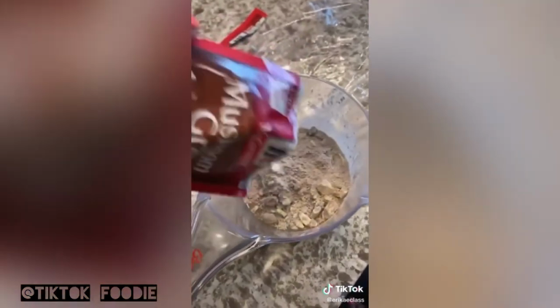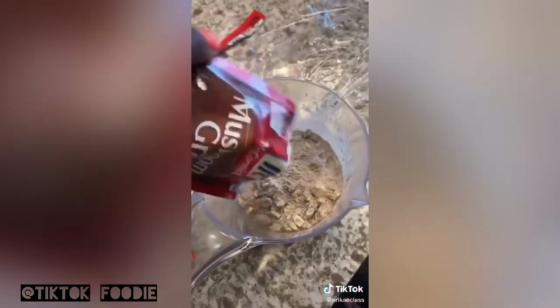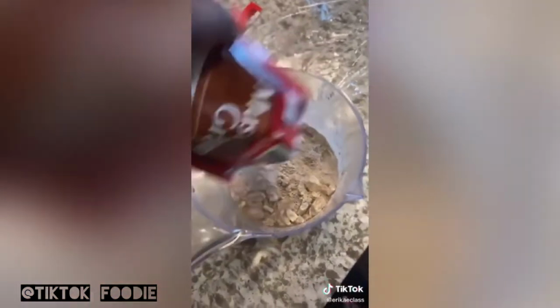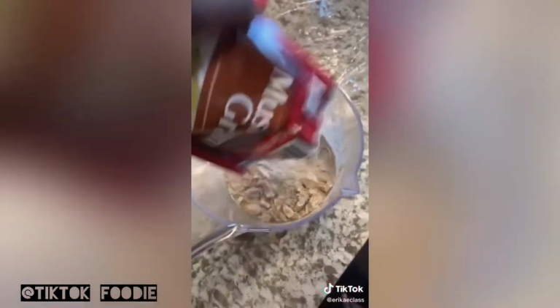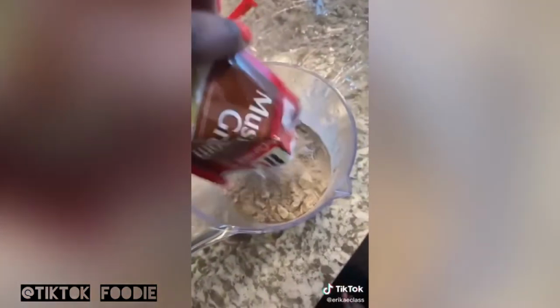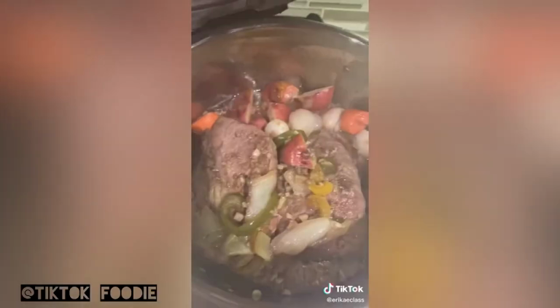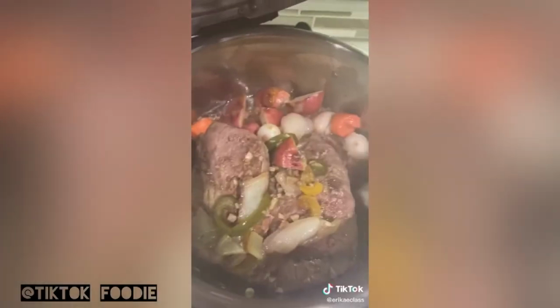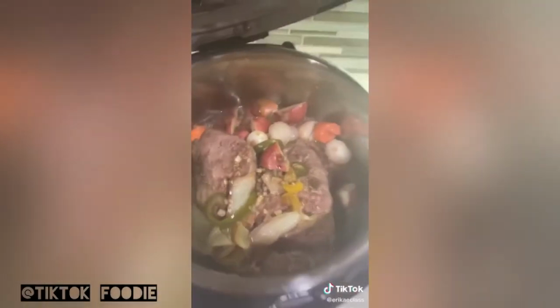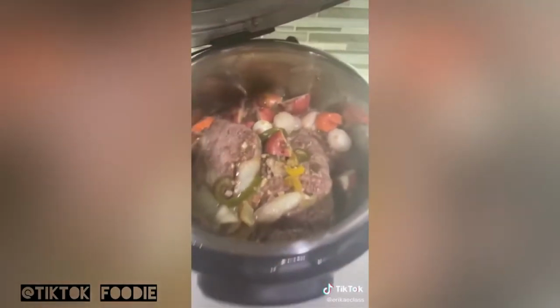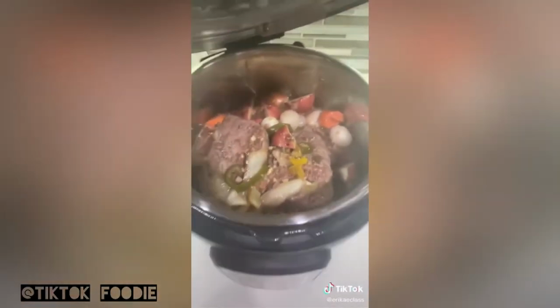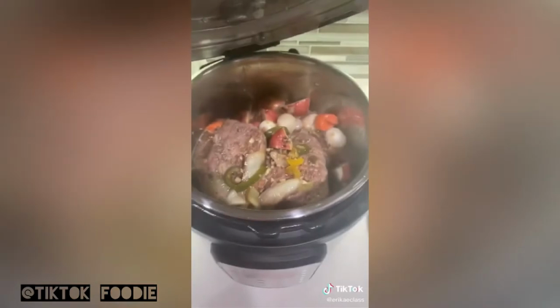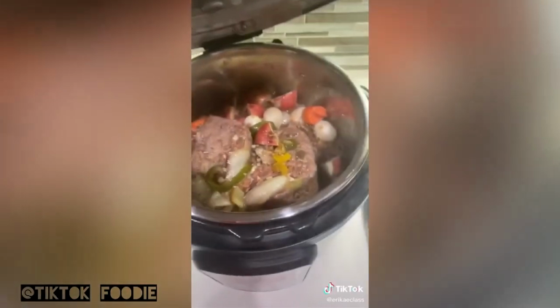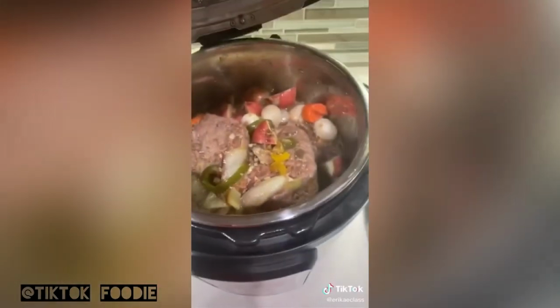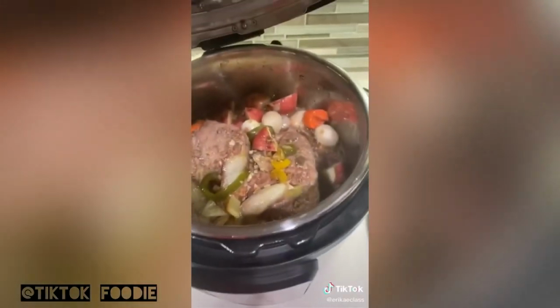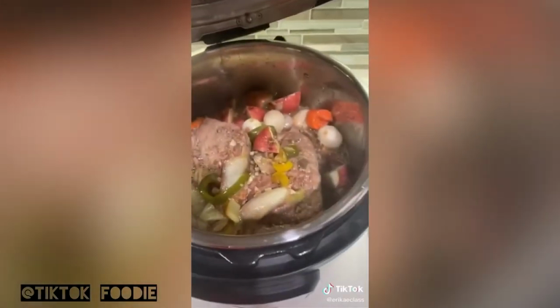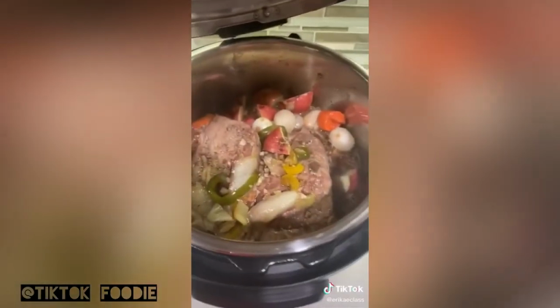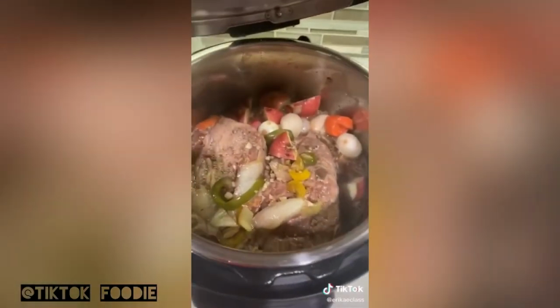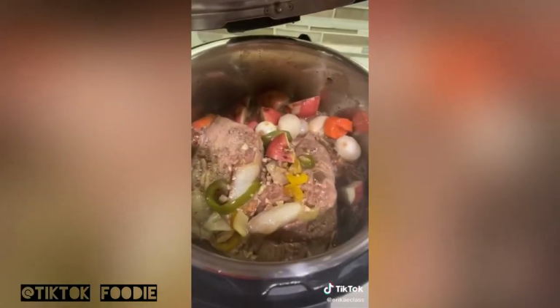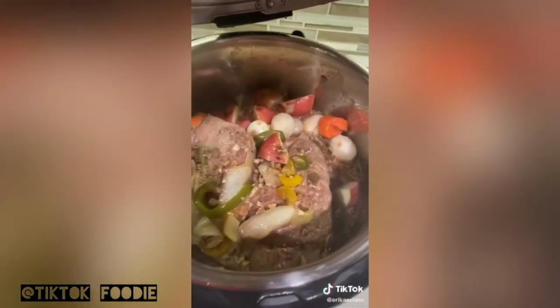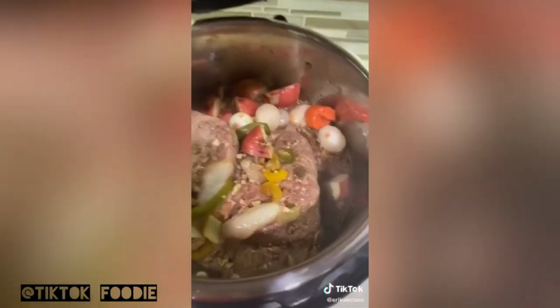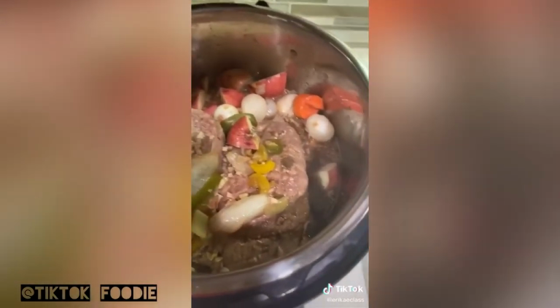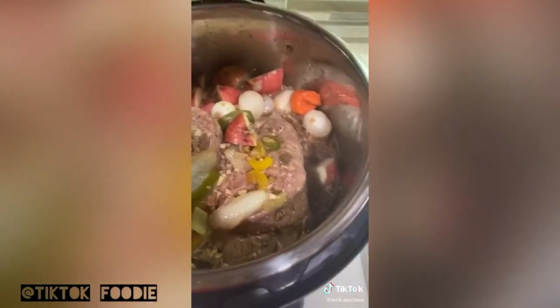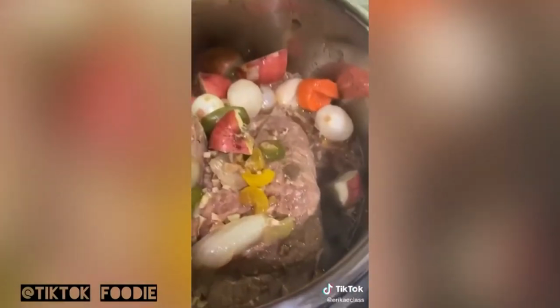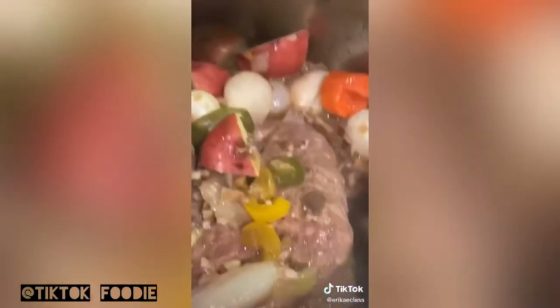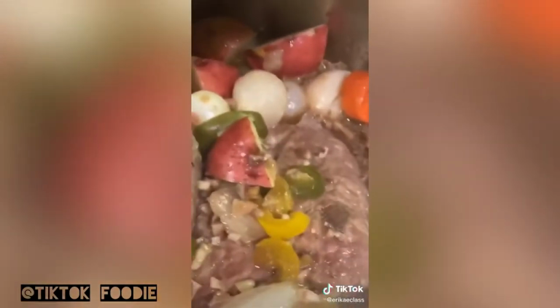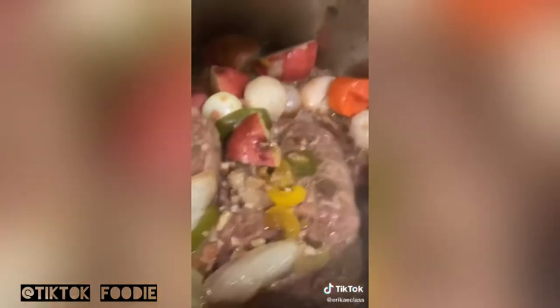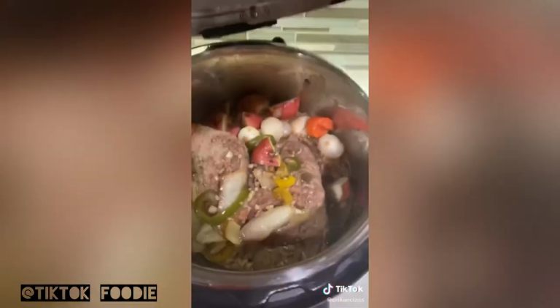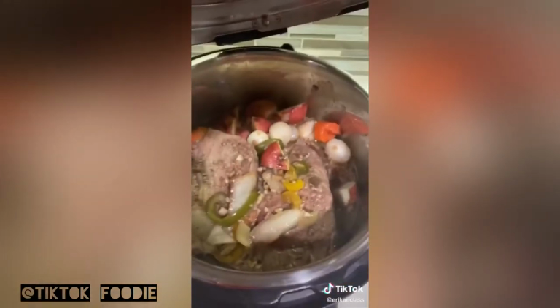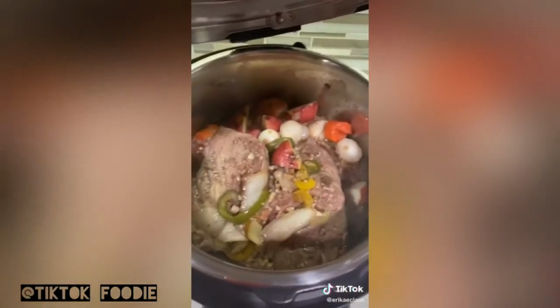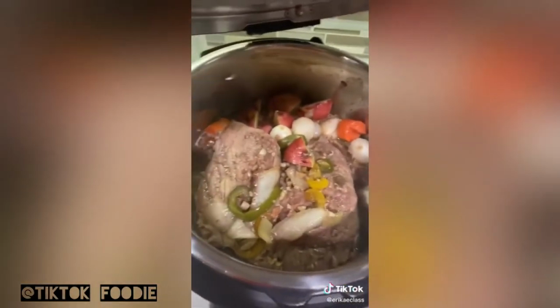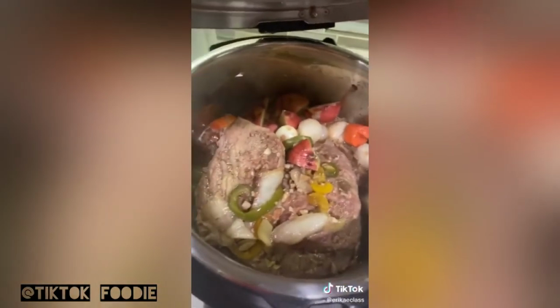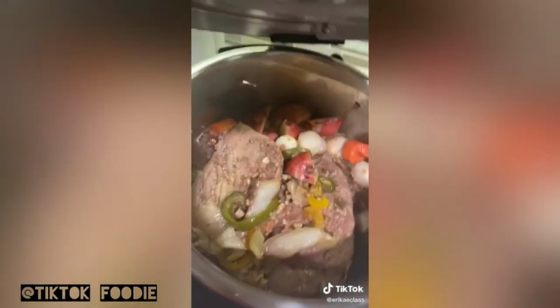I added in pearl onions, carrots, and some potatoes for the last hour.